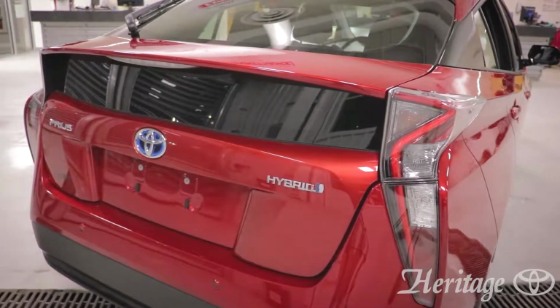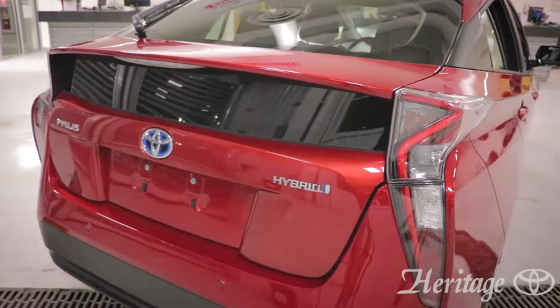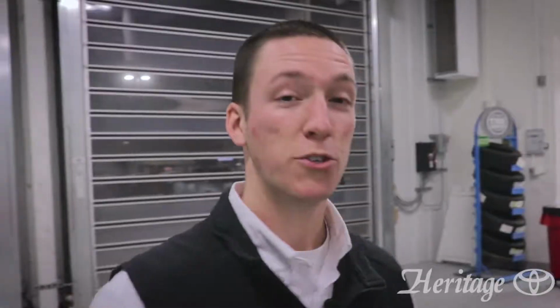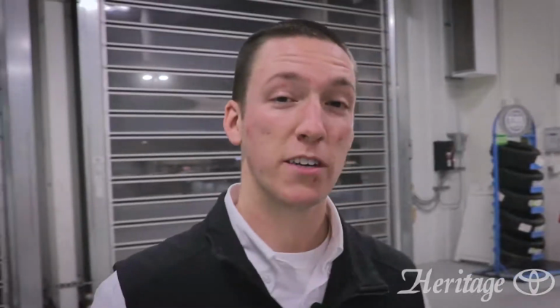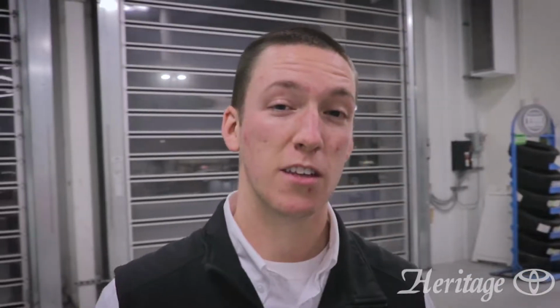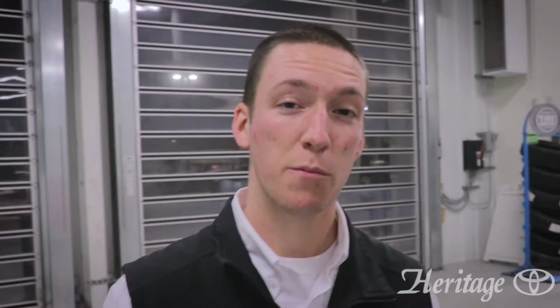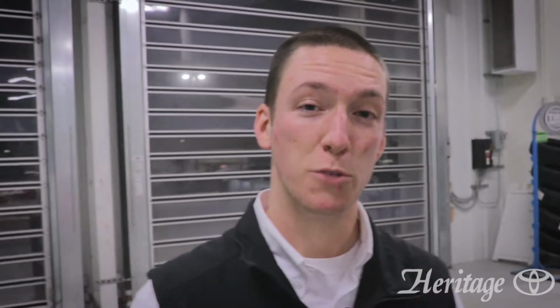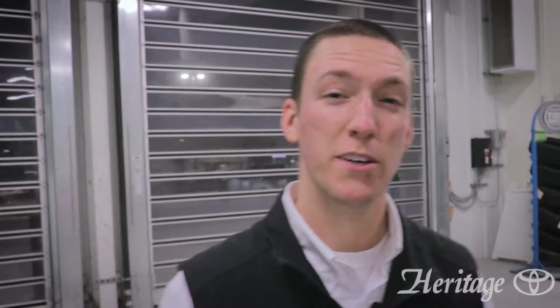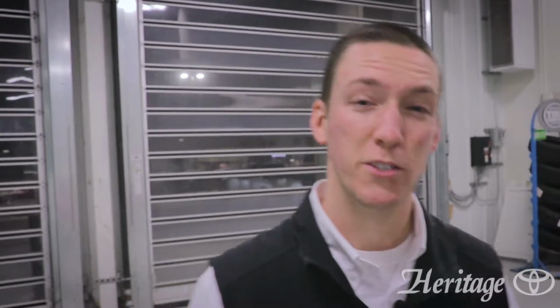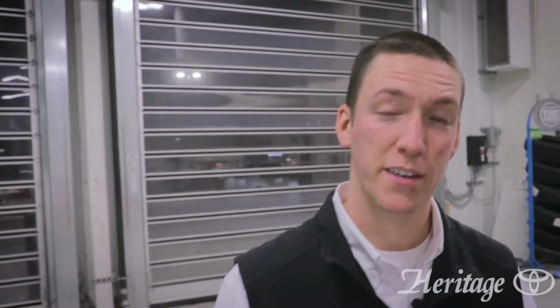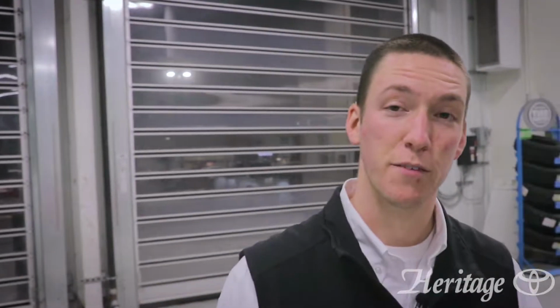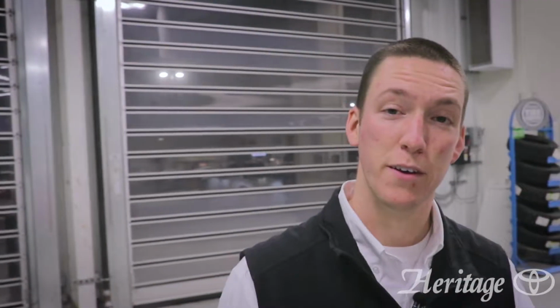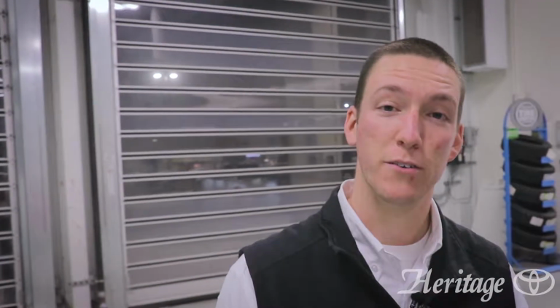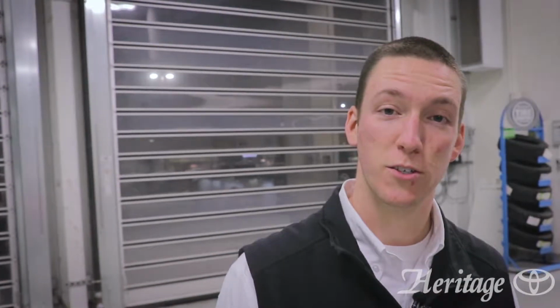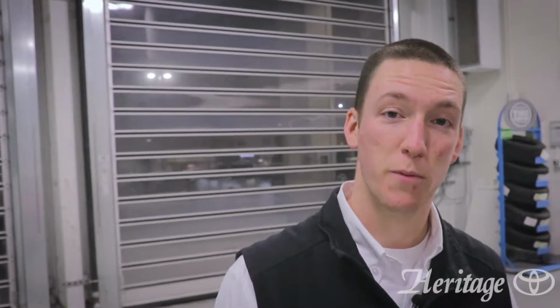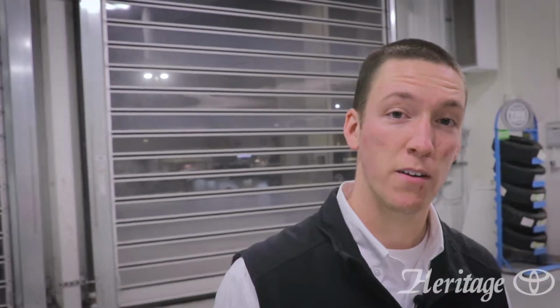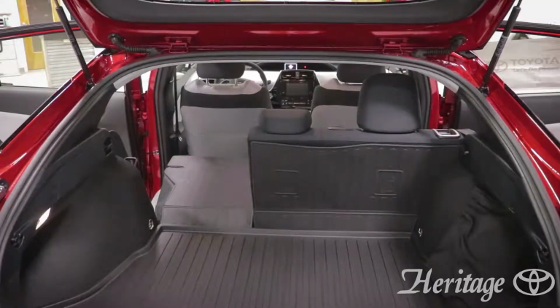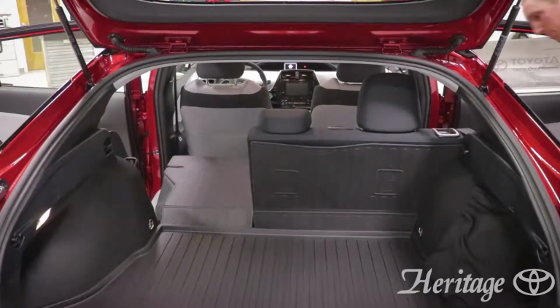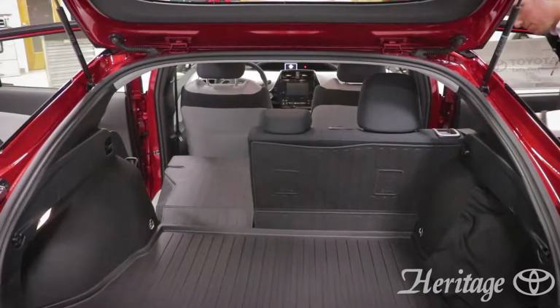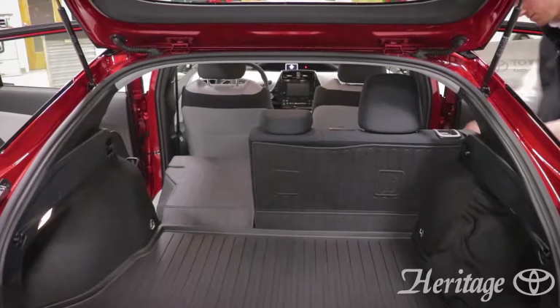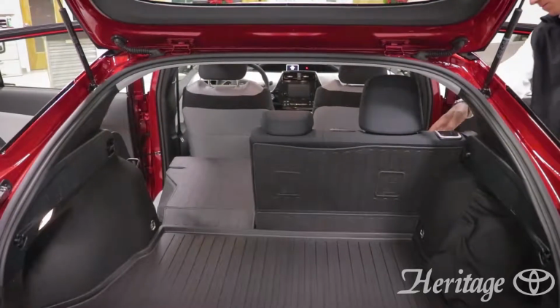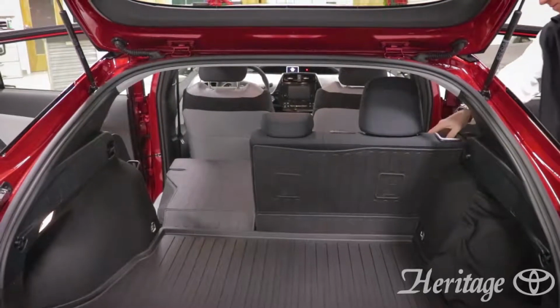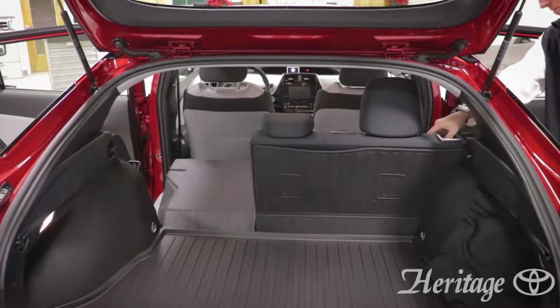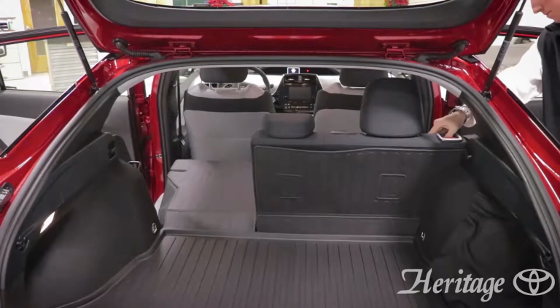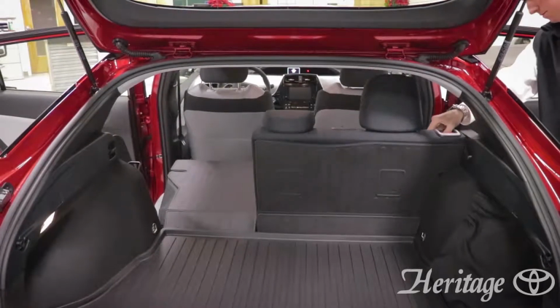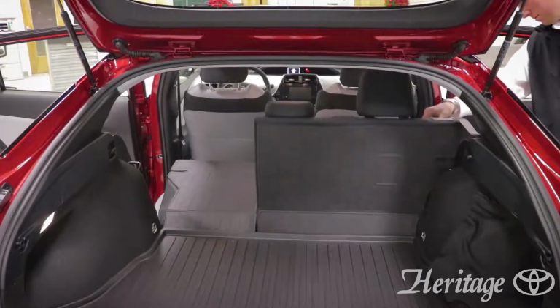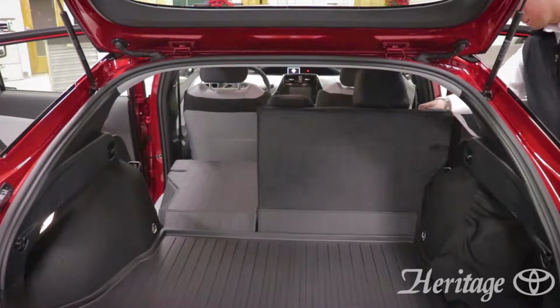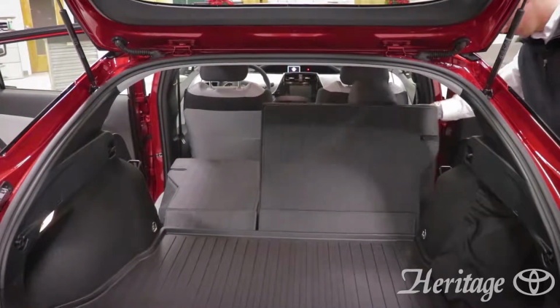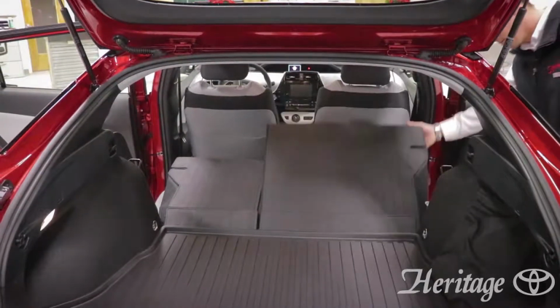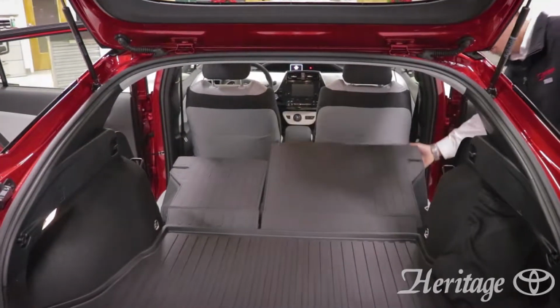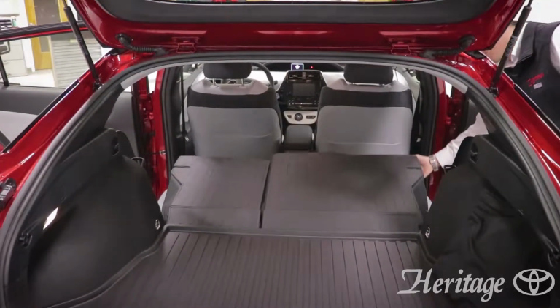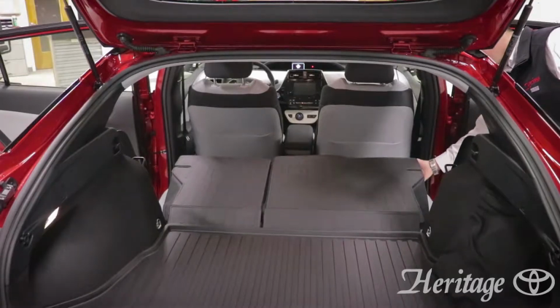The trunk has a lot more space than you'd think in a vehicle this small. In addition, the rear seats go down in a 60-40 split.